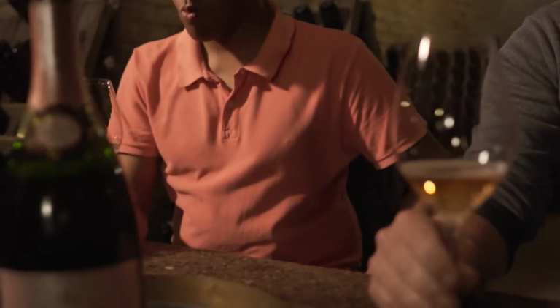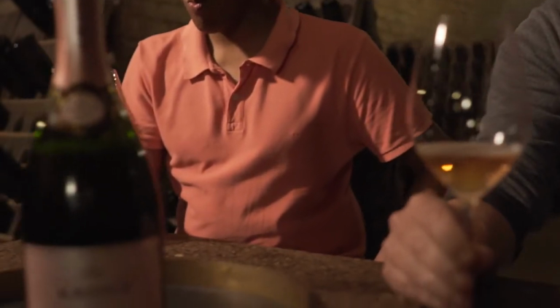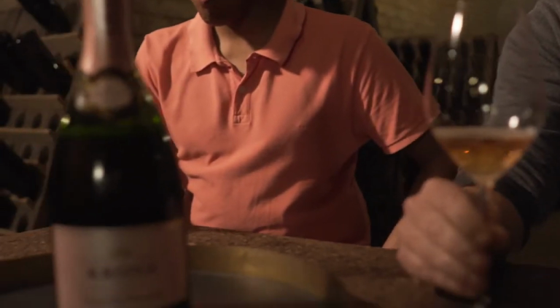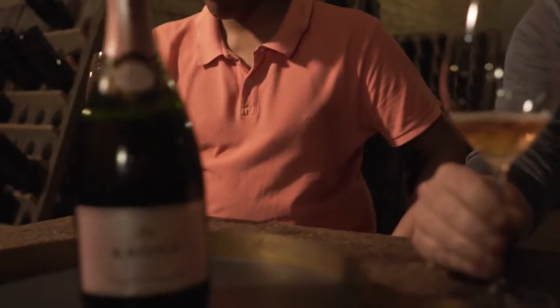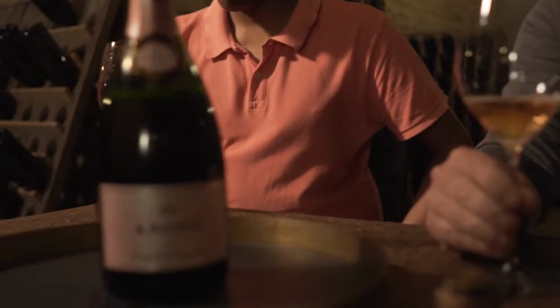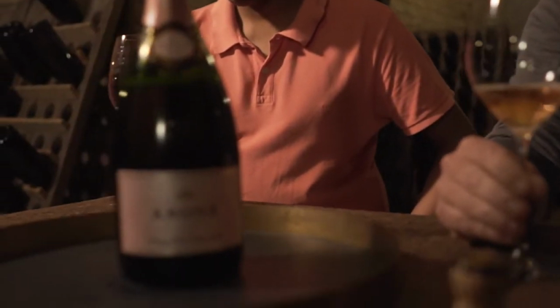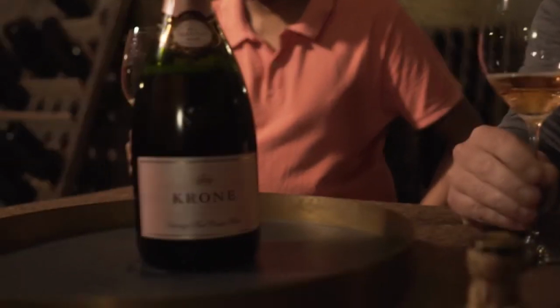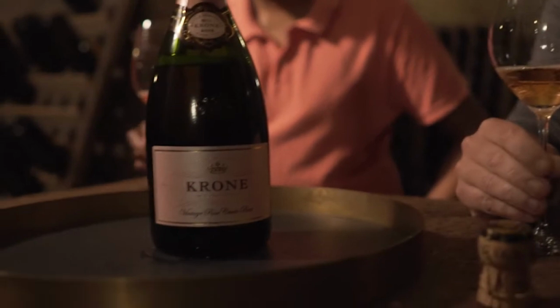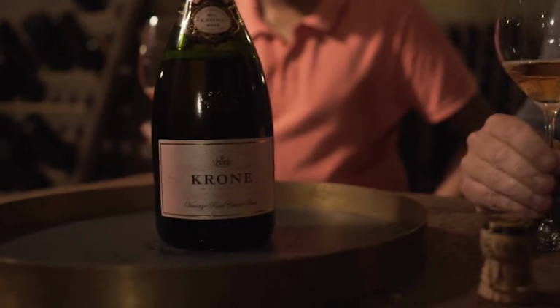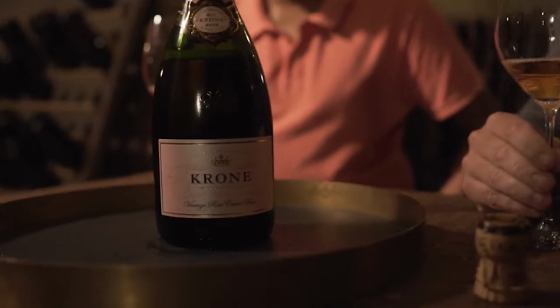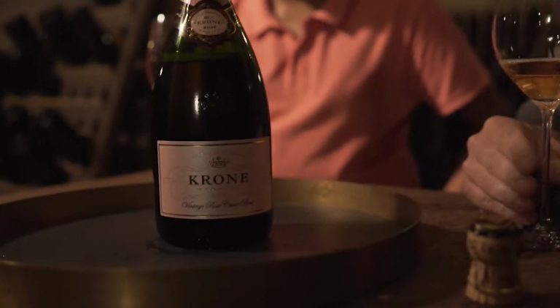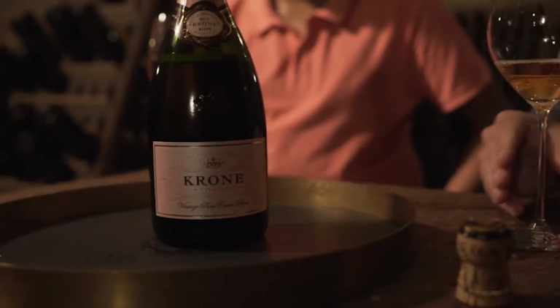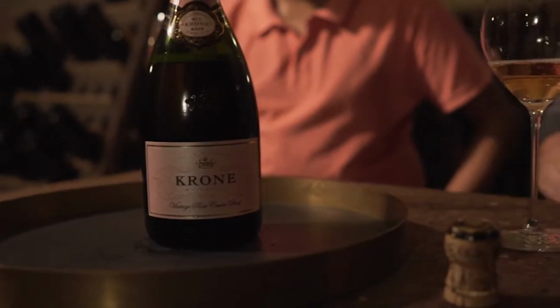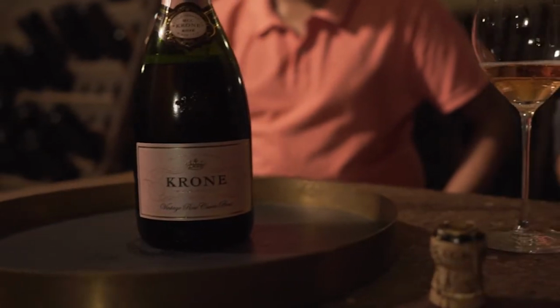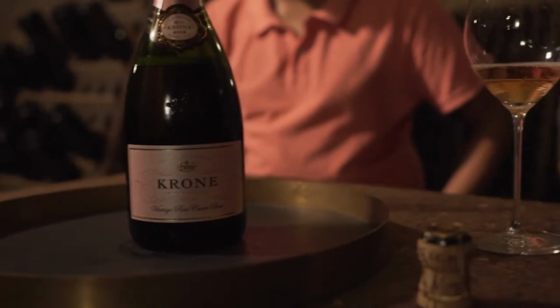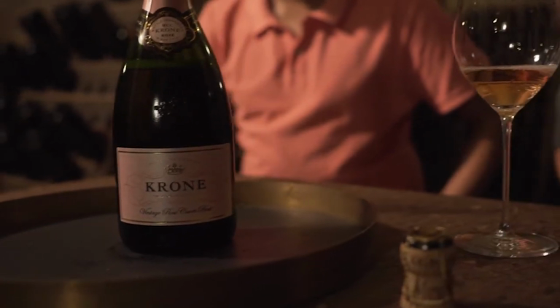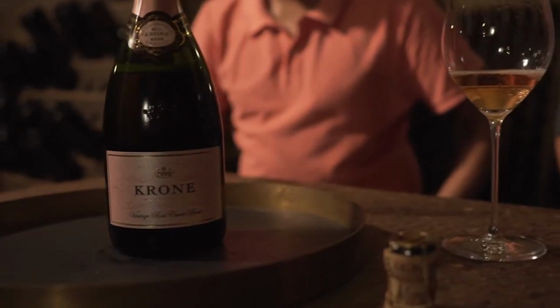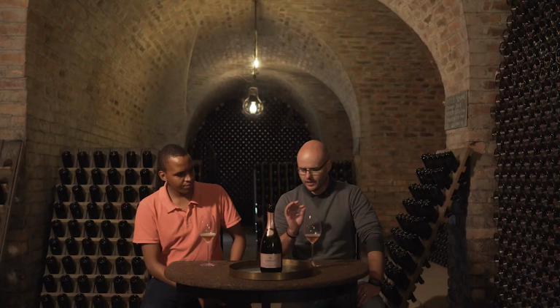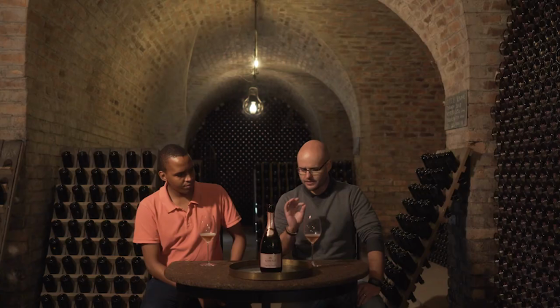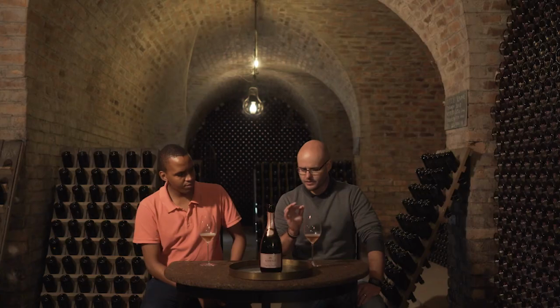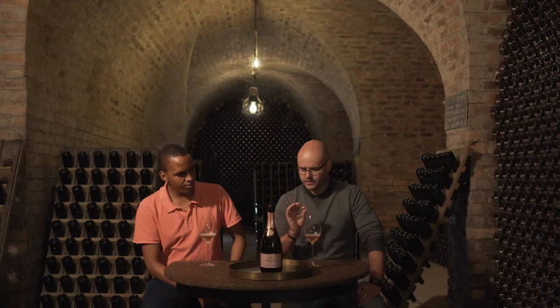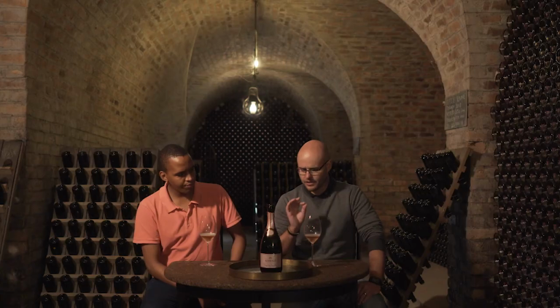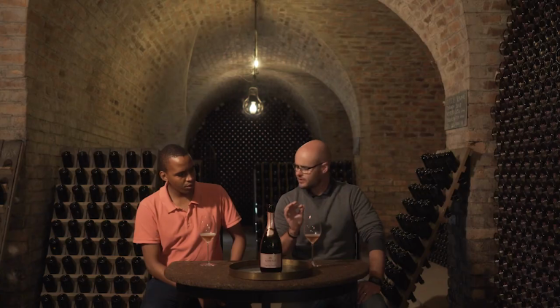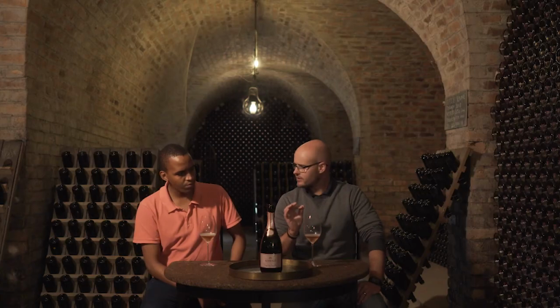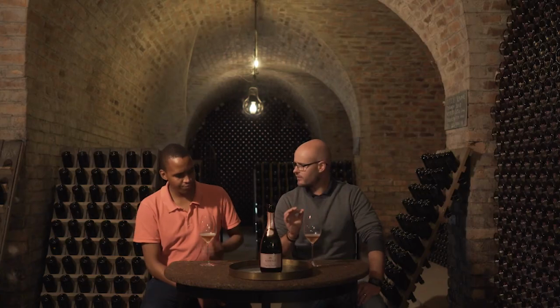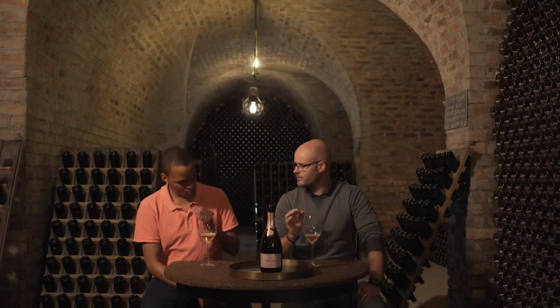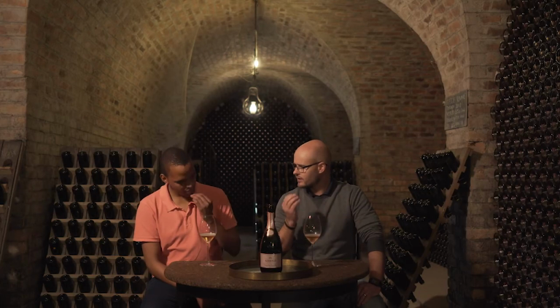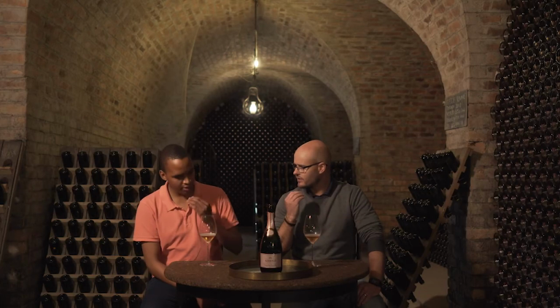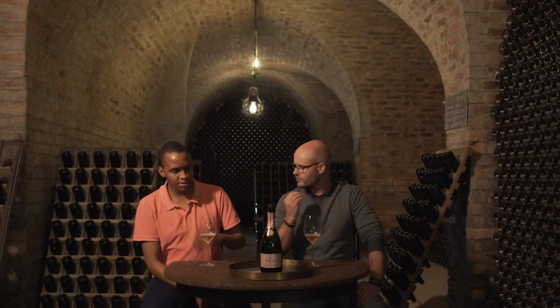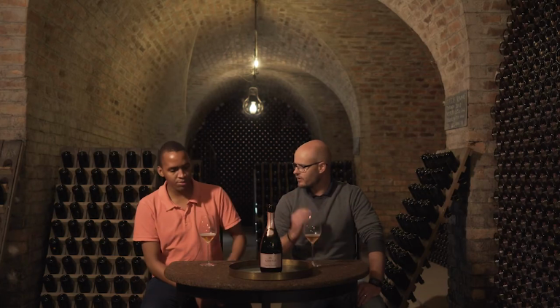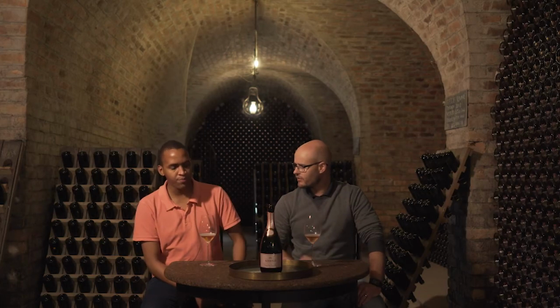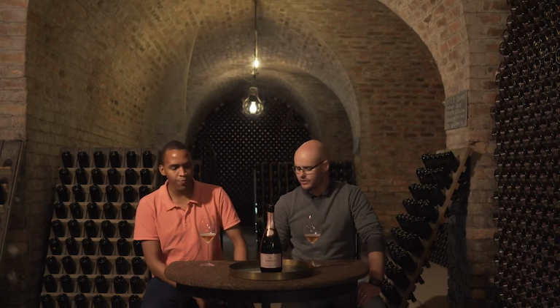It's got a really nice acidity, a nice finish — that toastiness of the hazelnut that comes through on the finish.